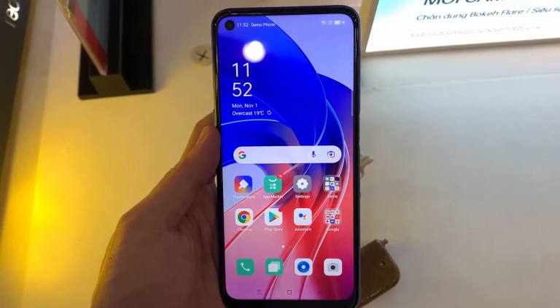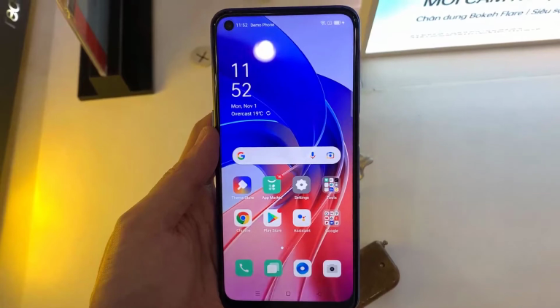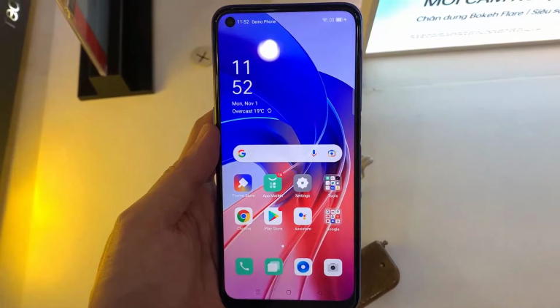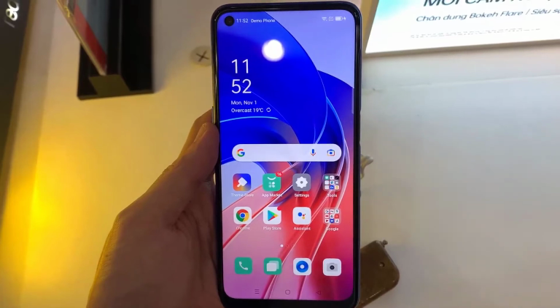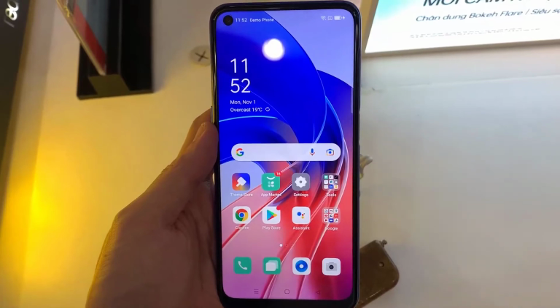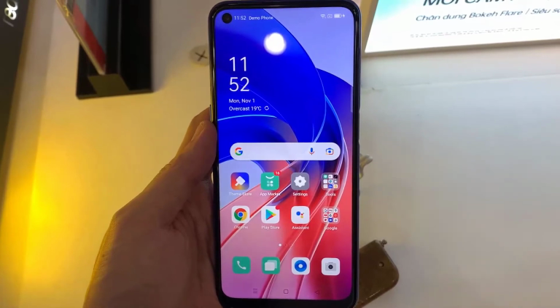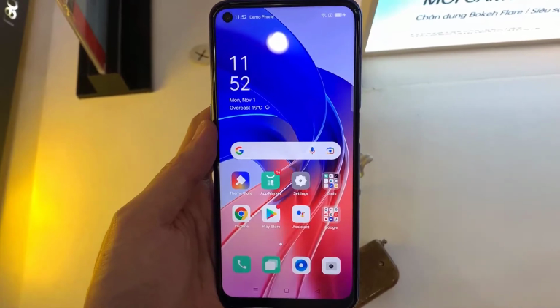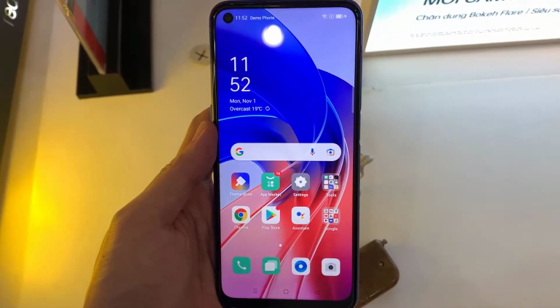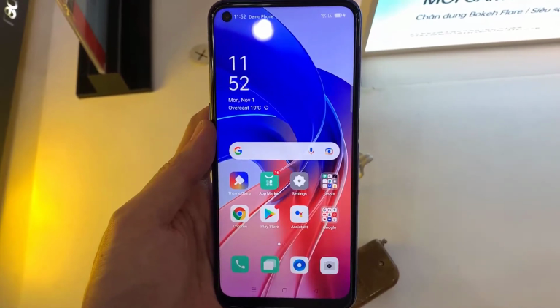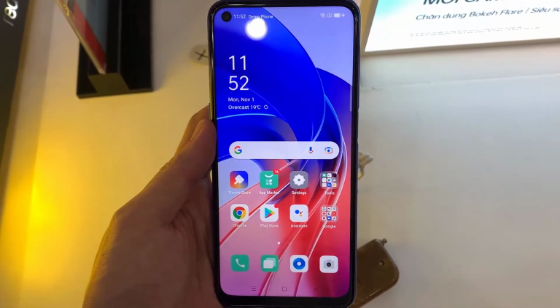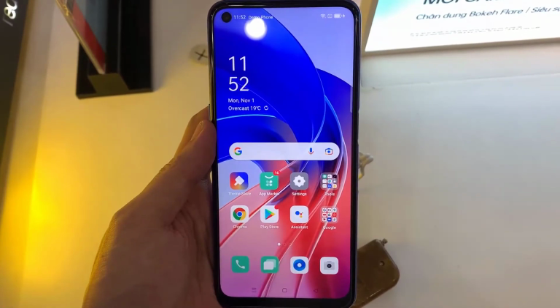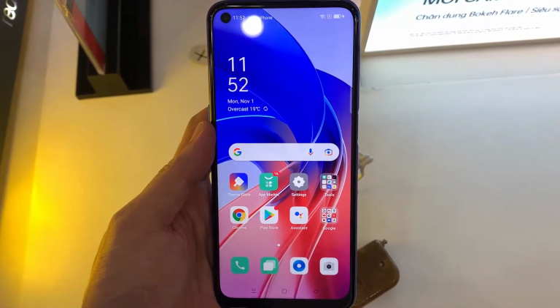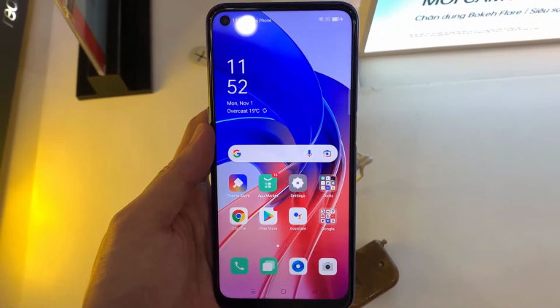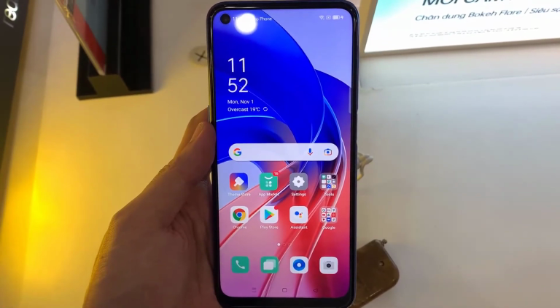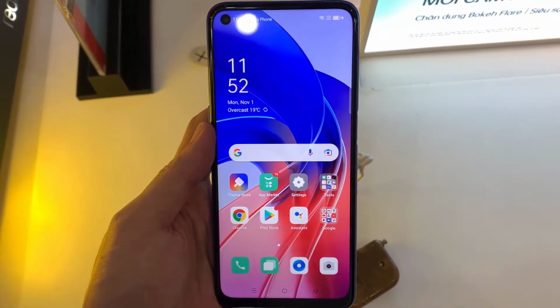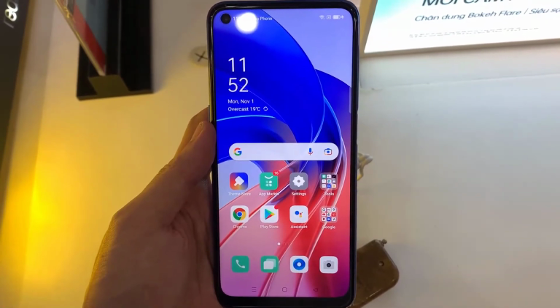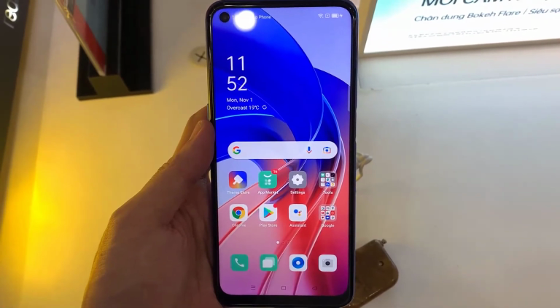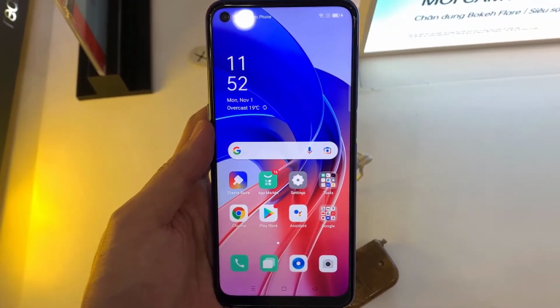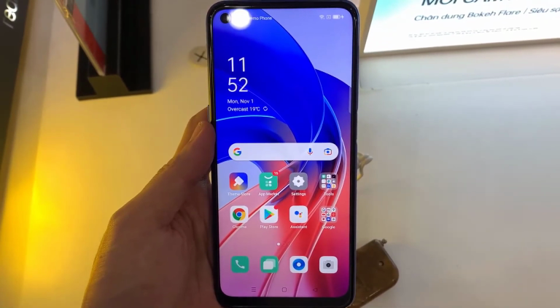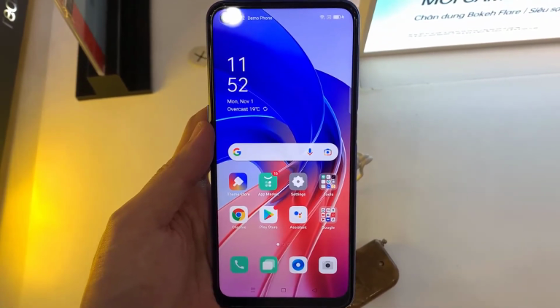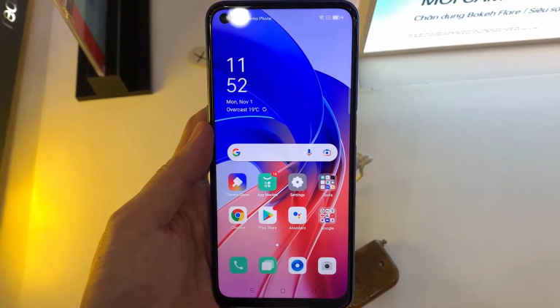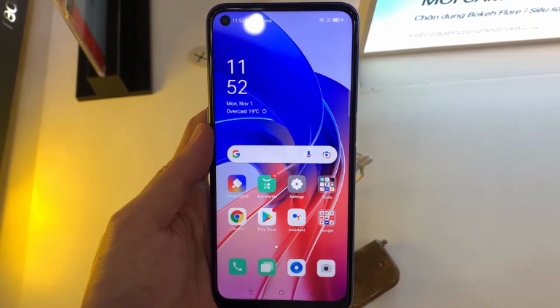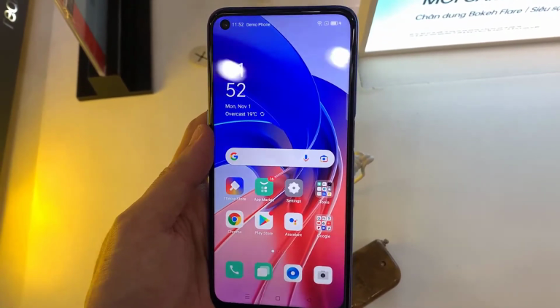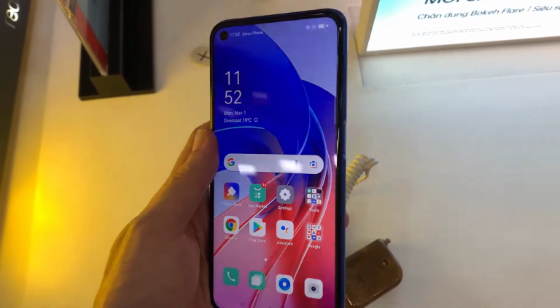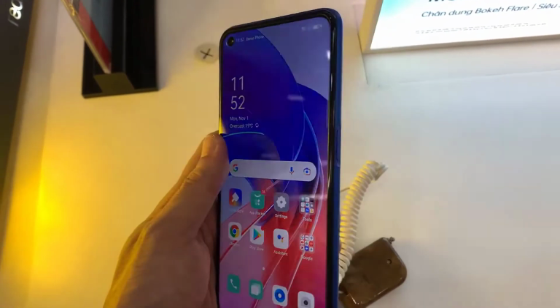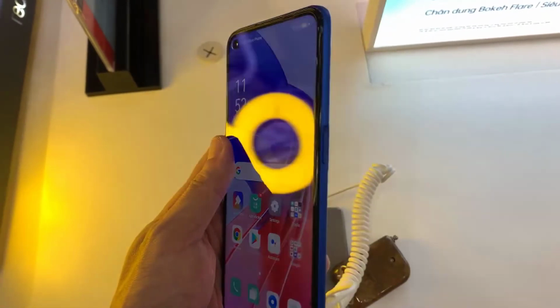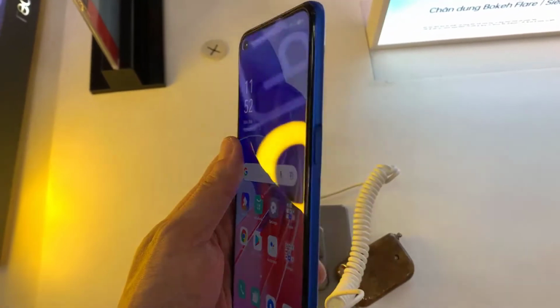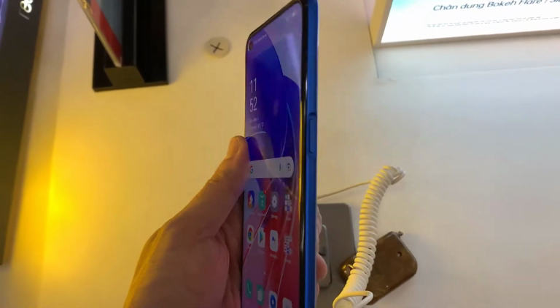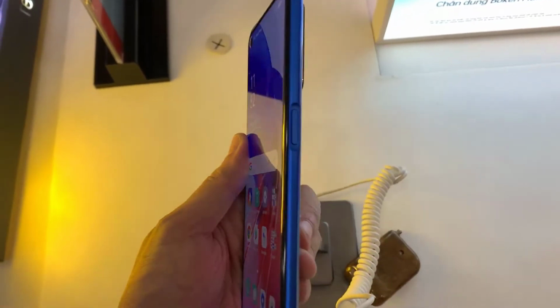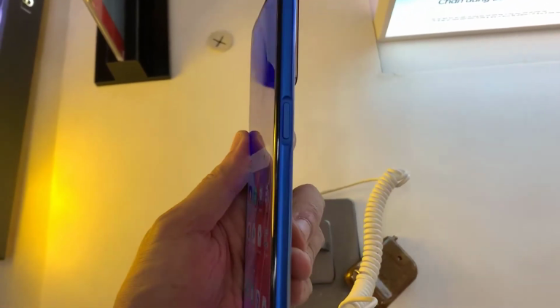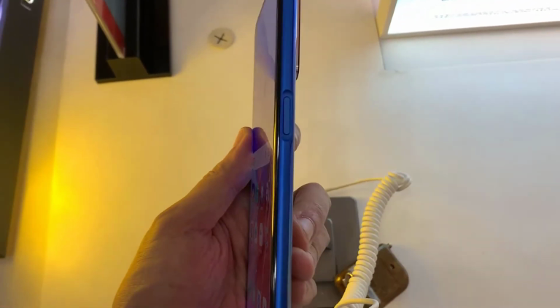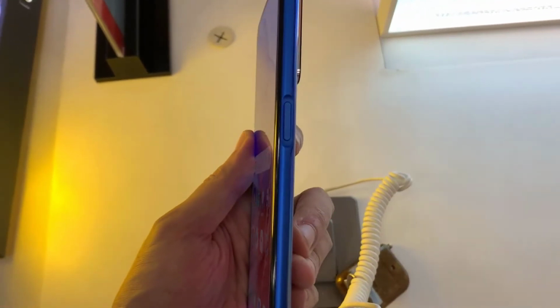Hi guys! This video will show you how to take a screenshot on the Oppo A55.